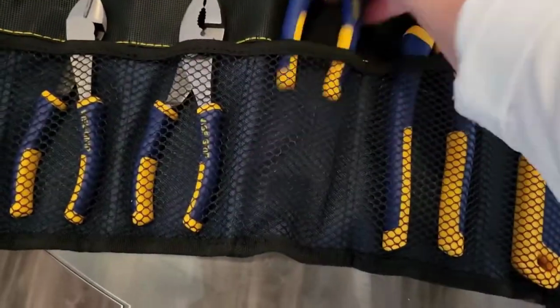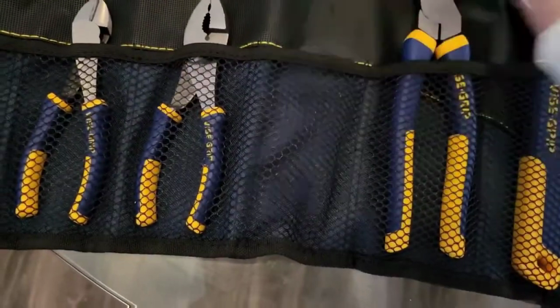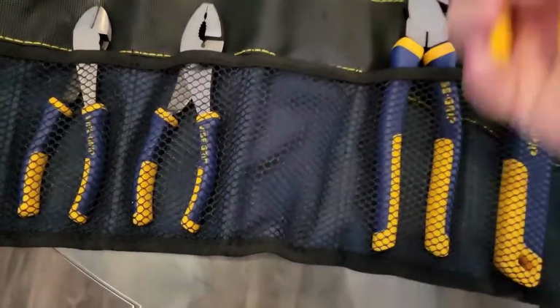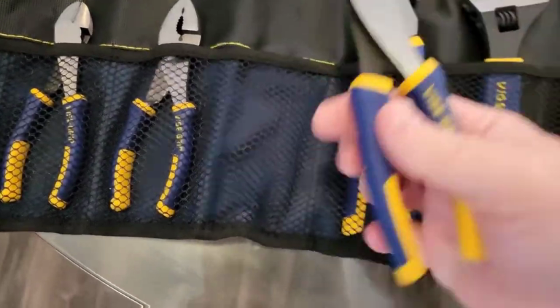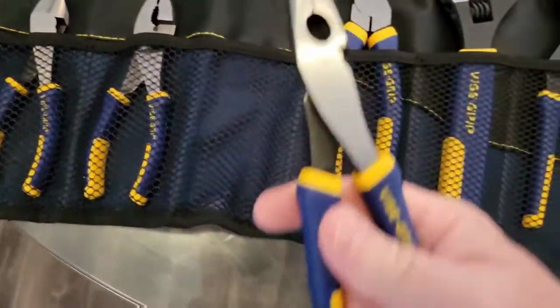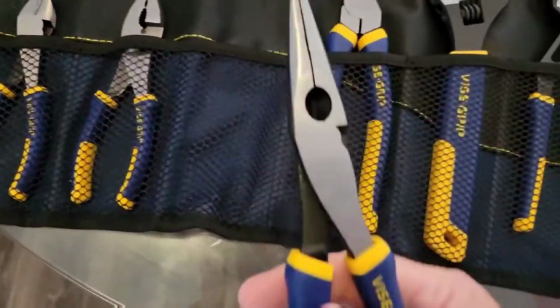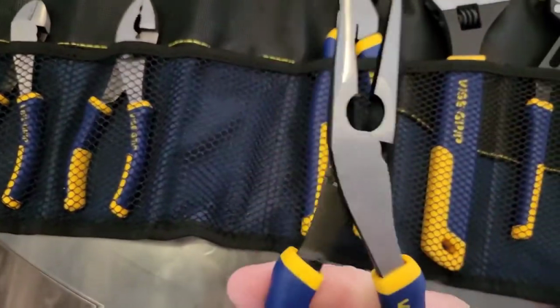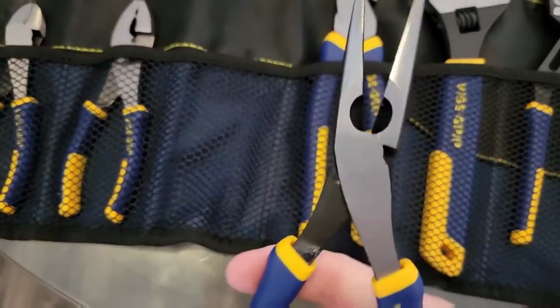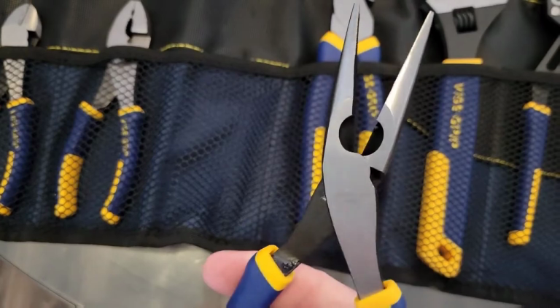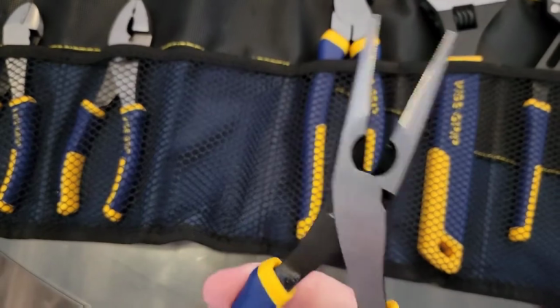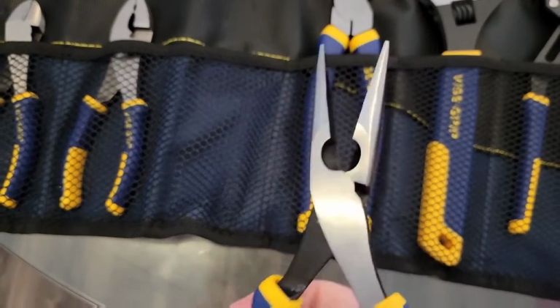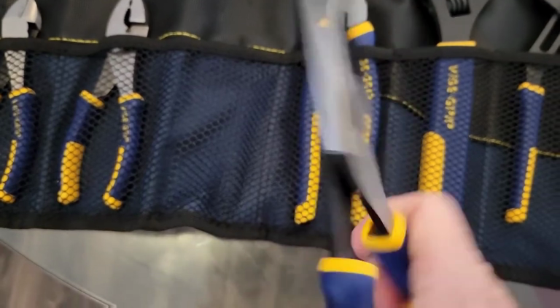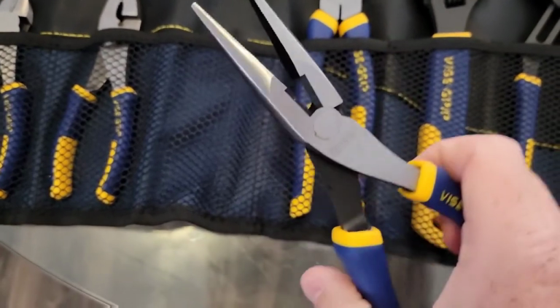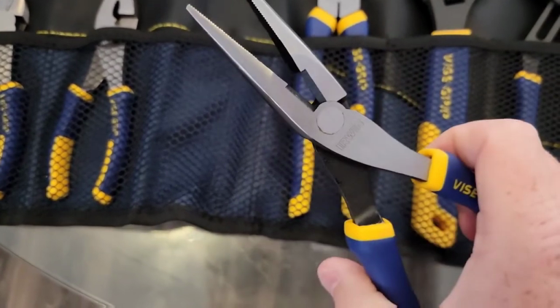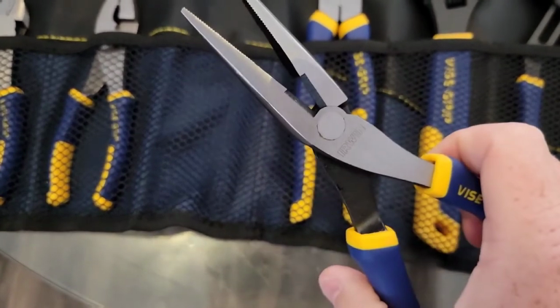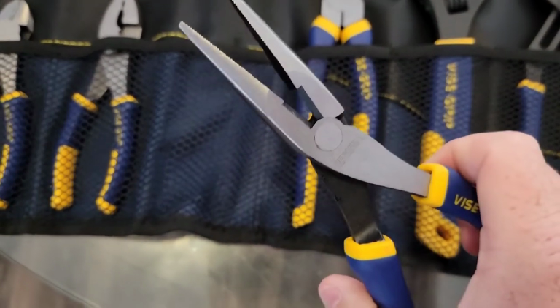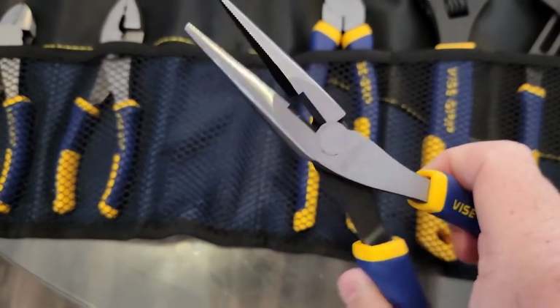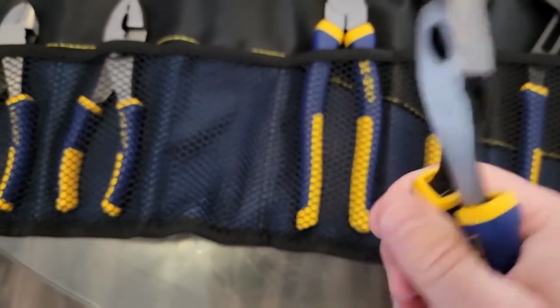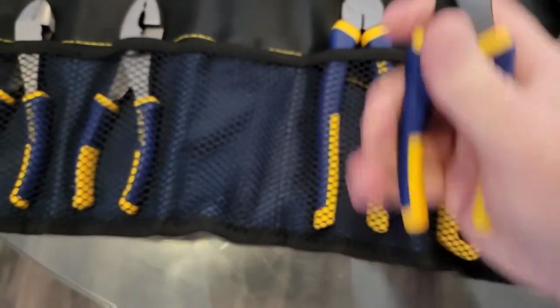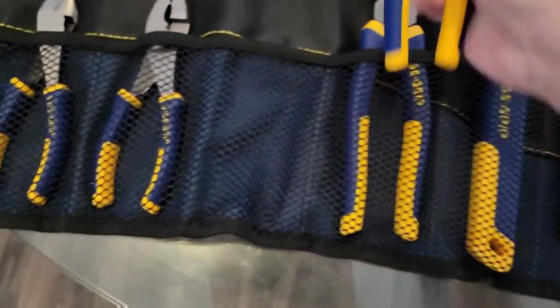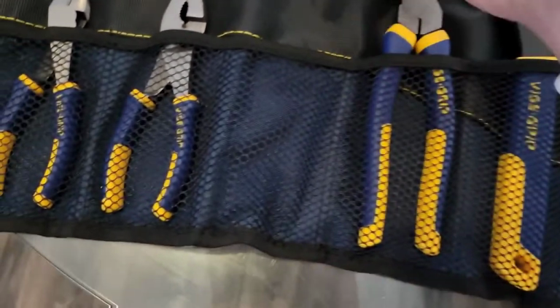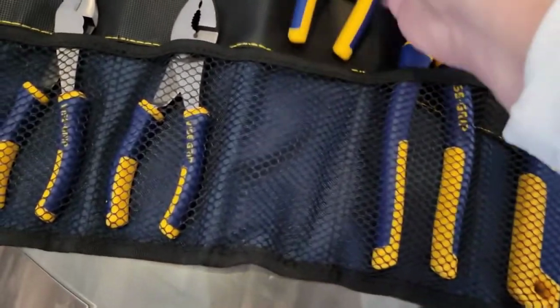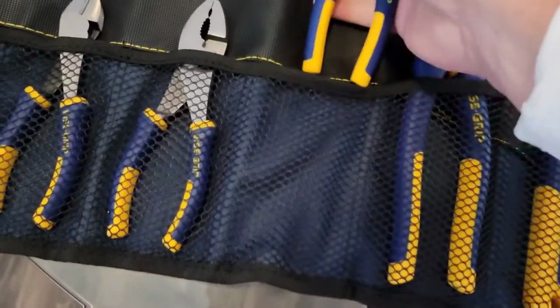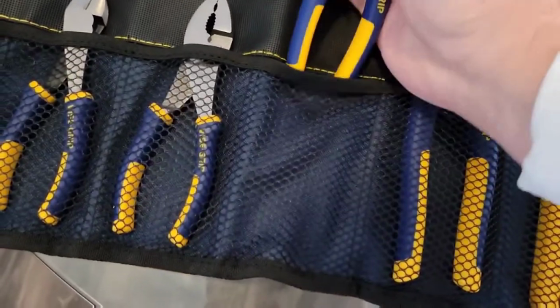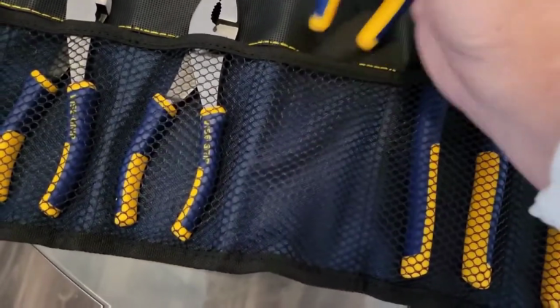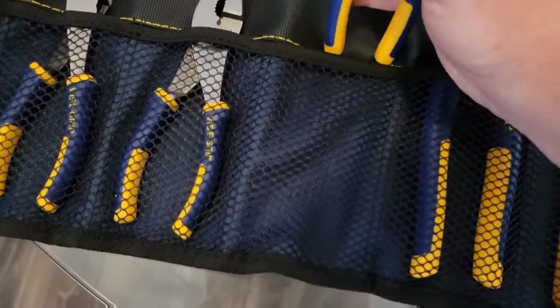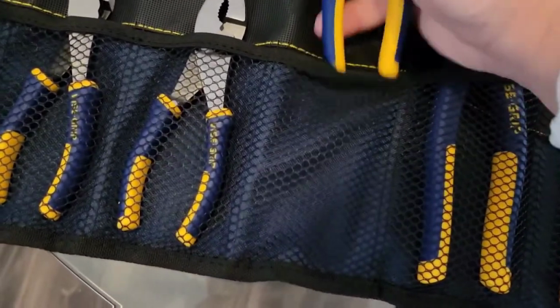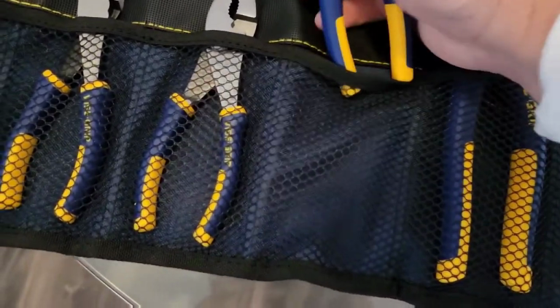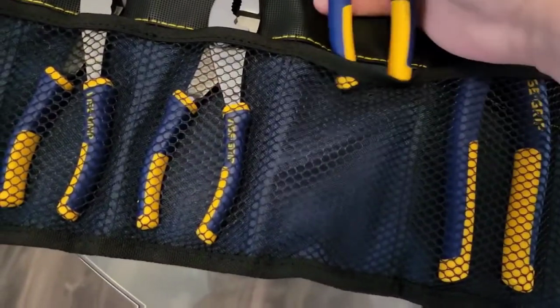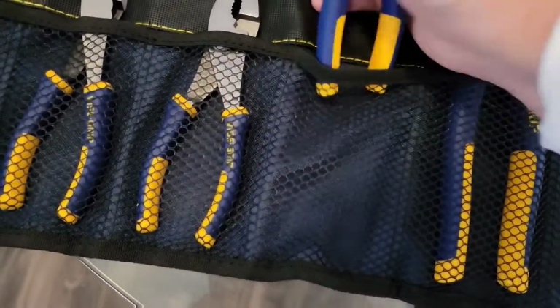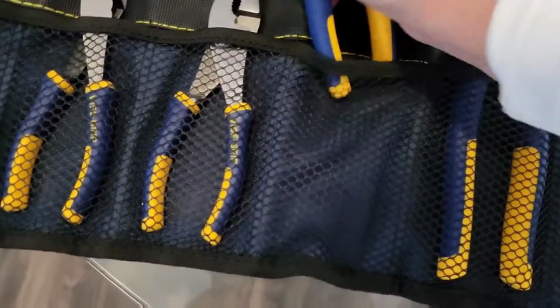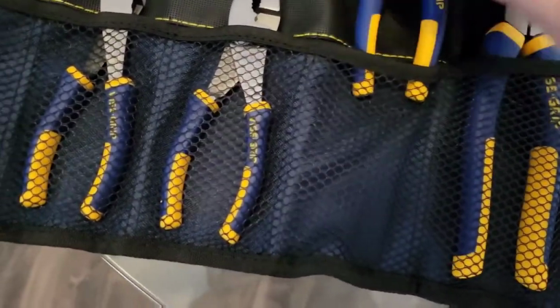Got the needle nose. The needle nose has some cutters on it, and these feel like very nice high quality.